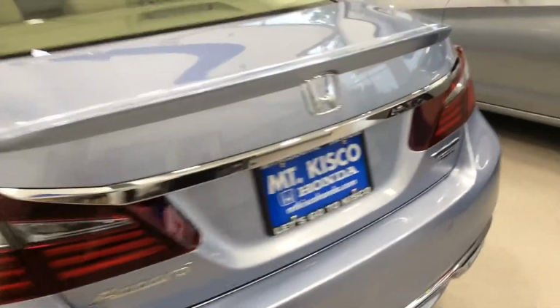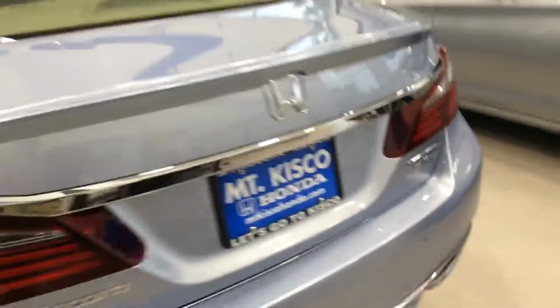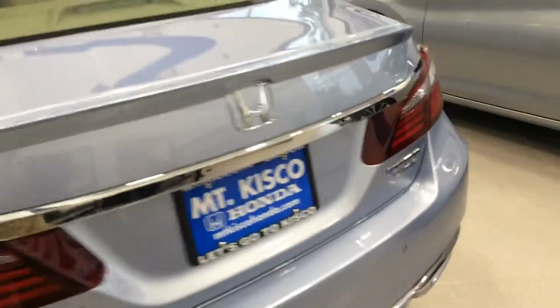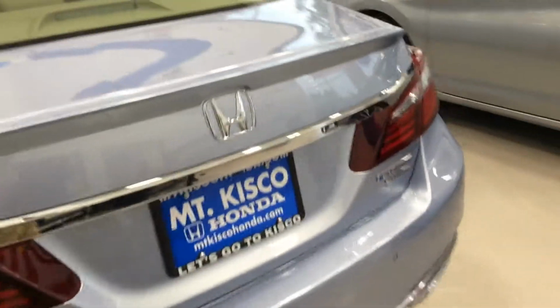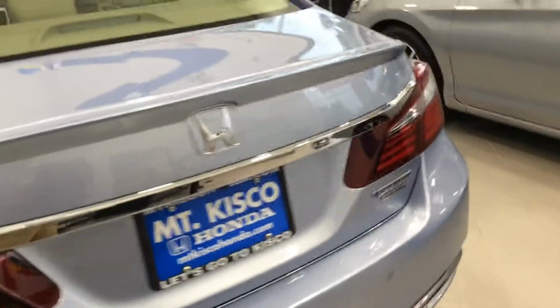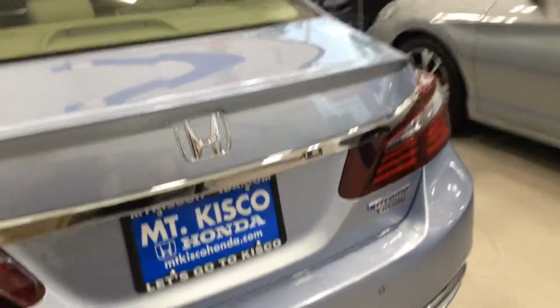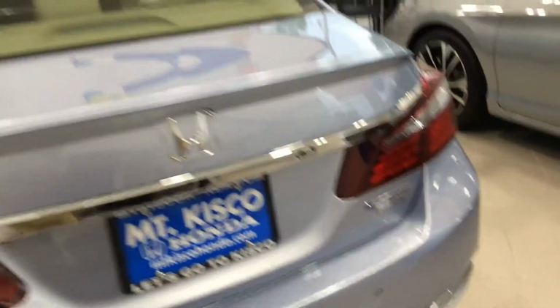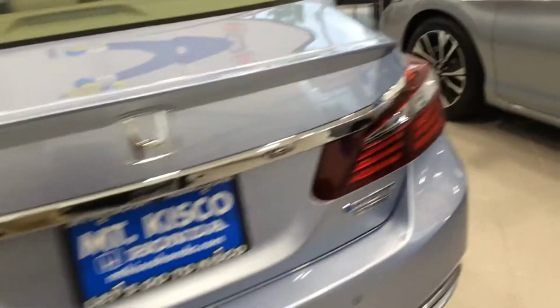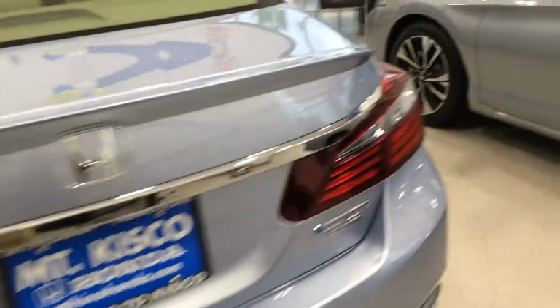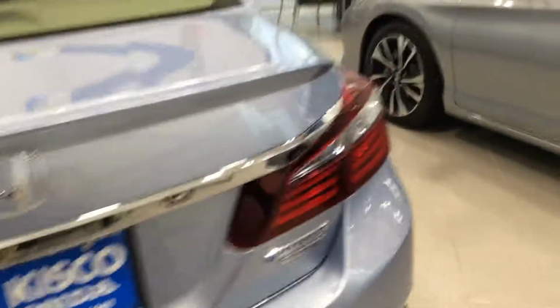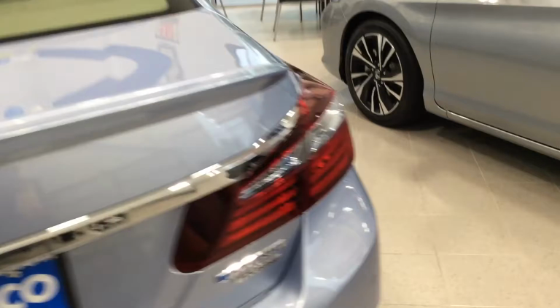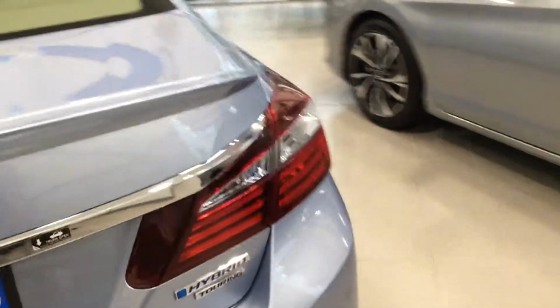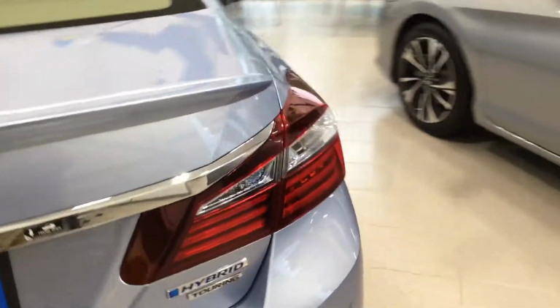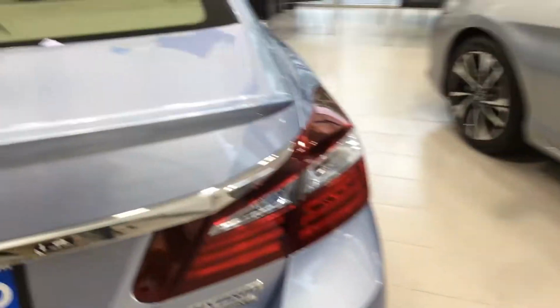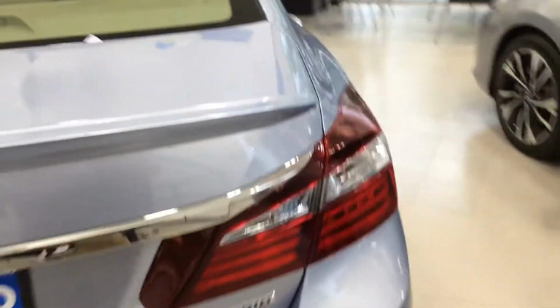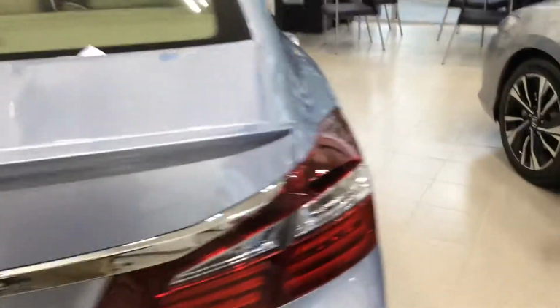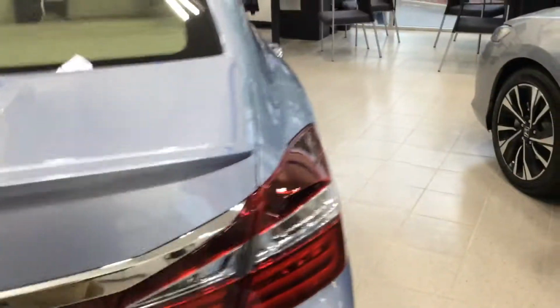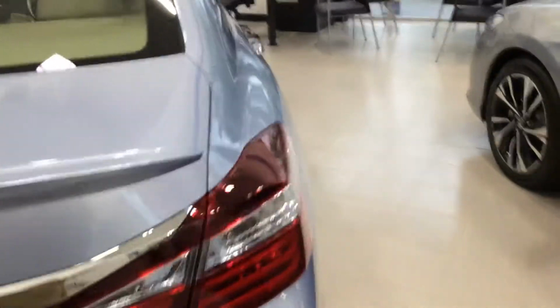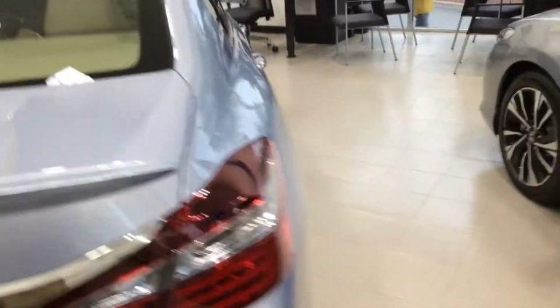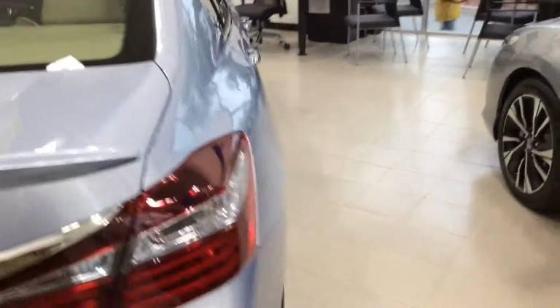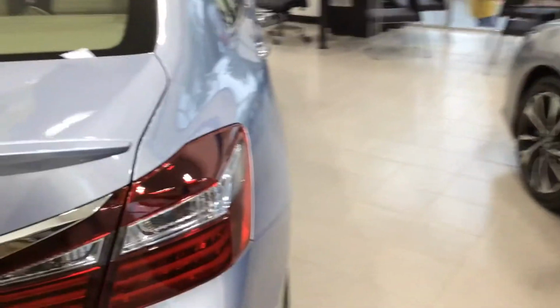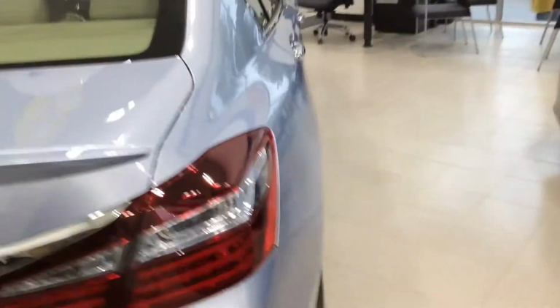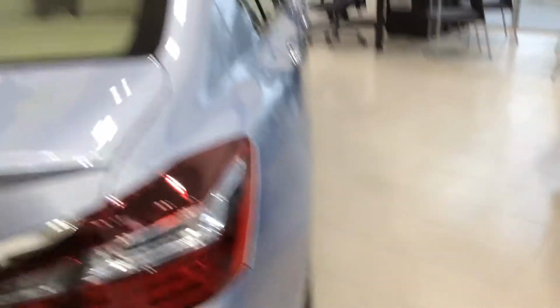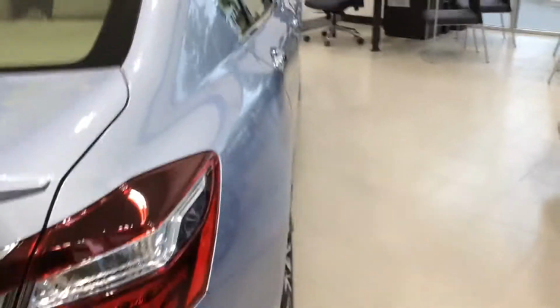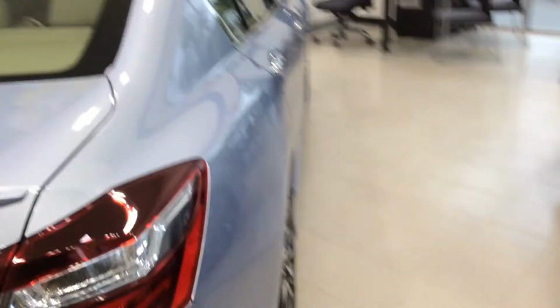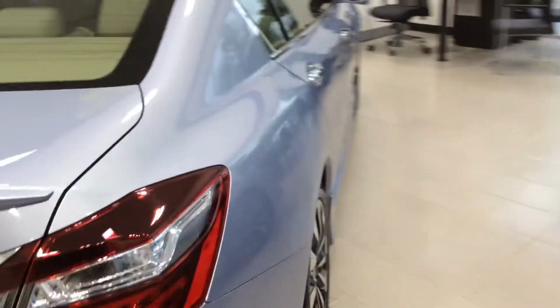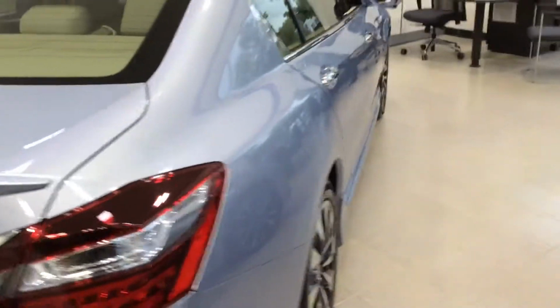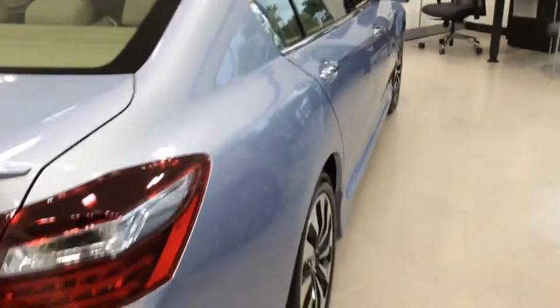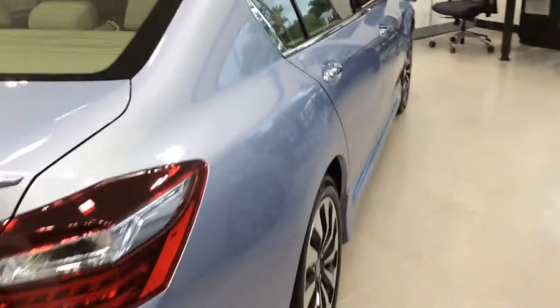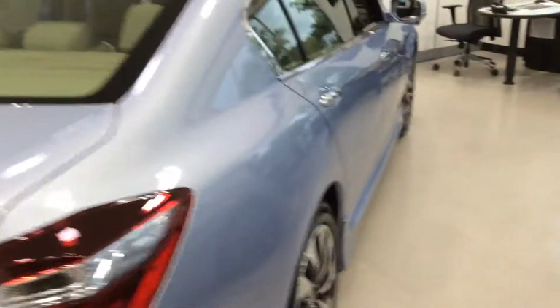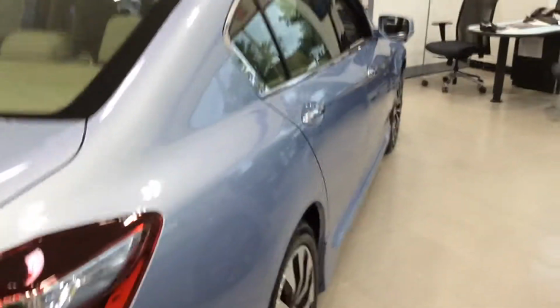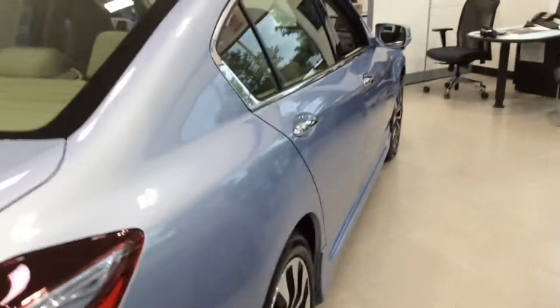The 2017 Honda Accord. Come on down, take one for a ride, tell me what you think.